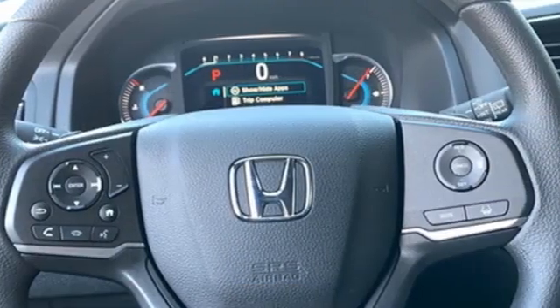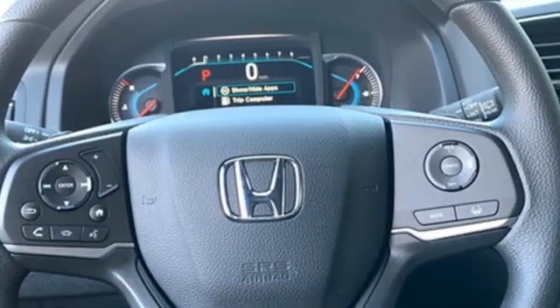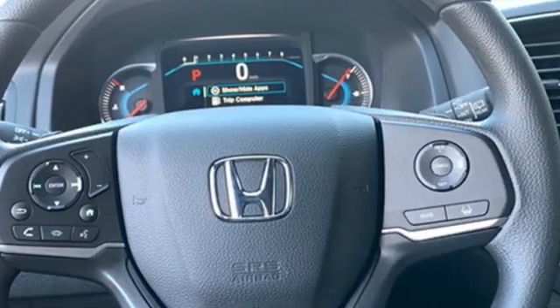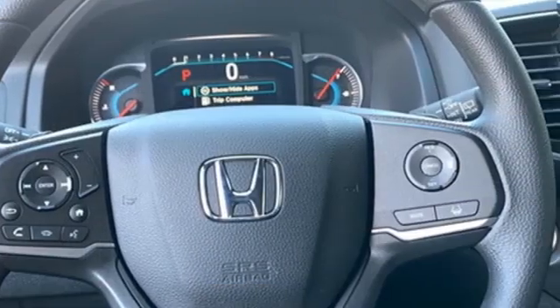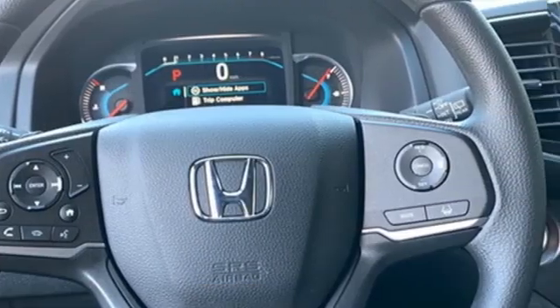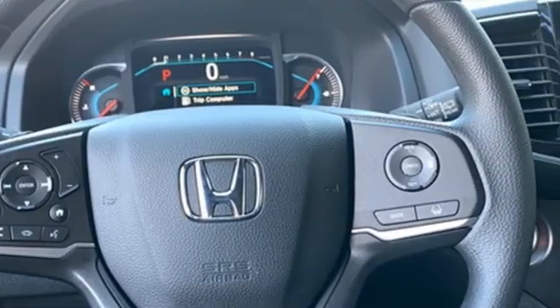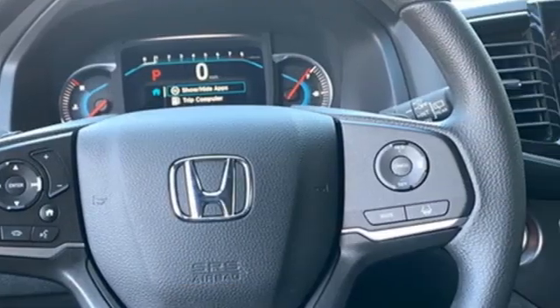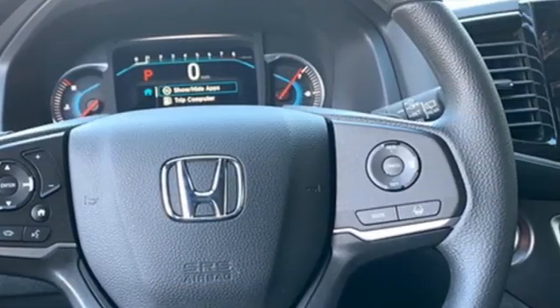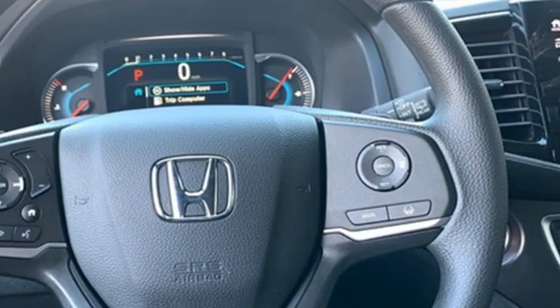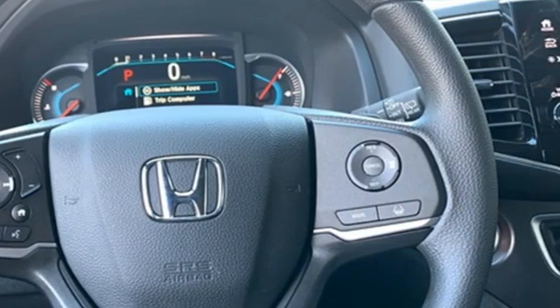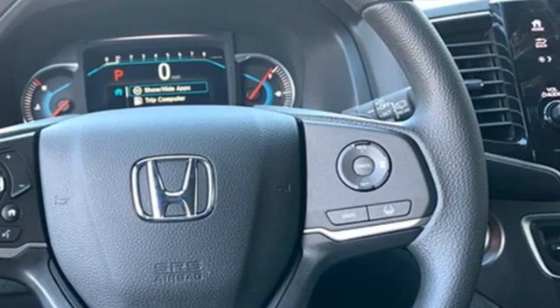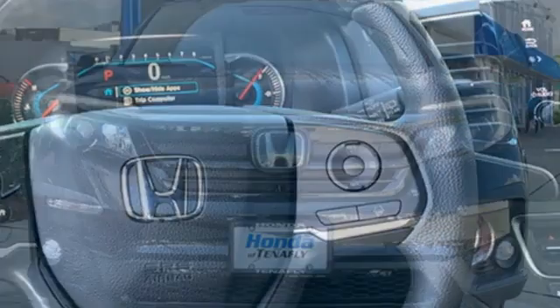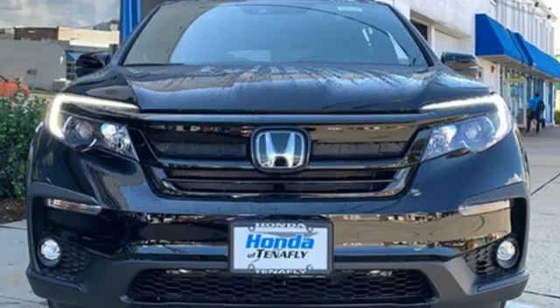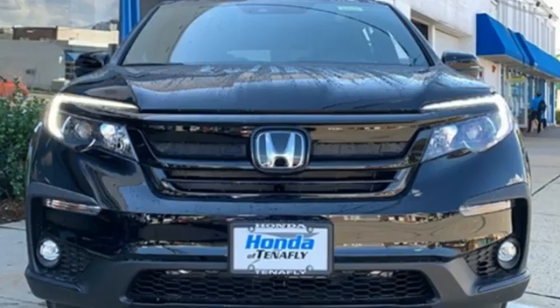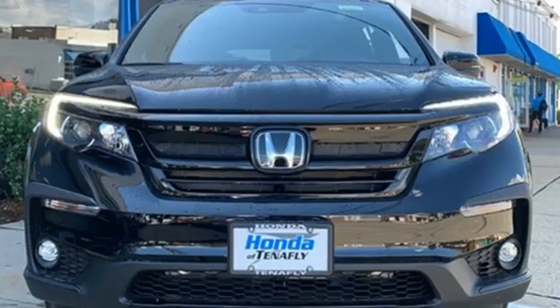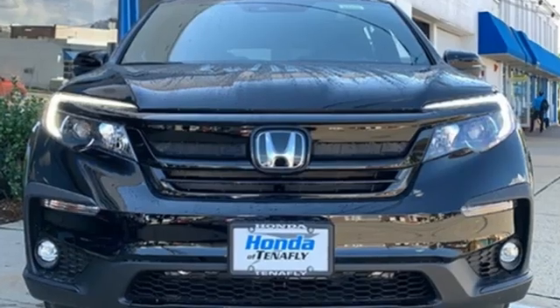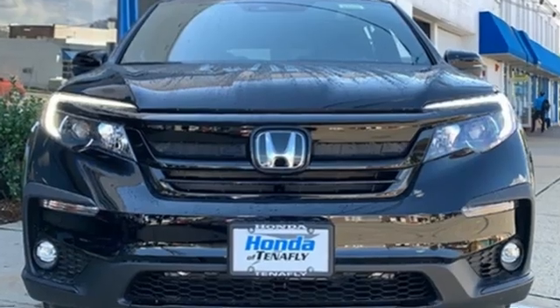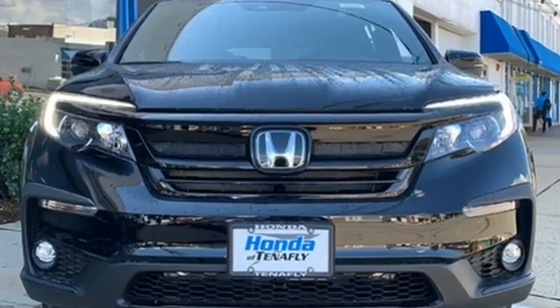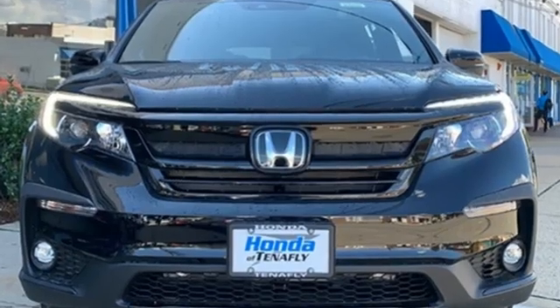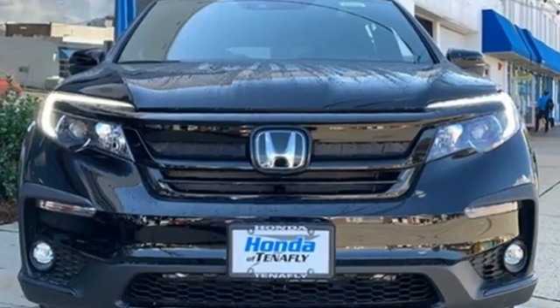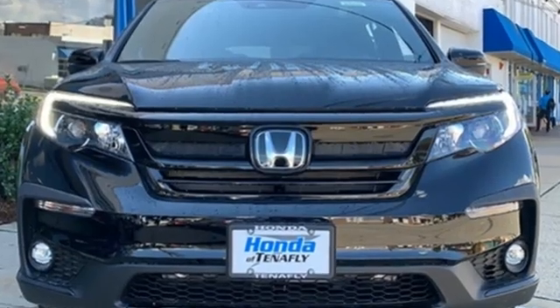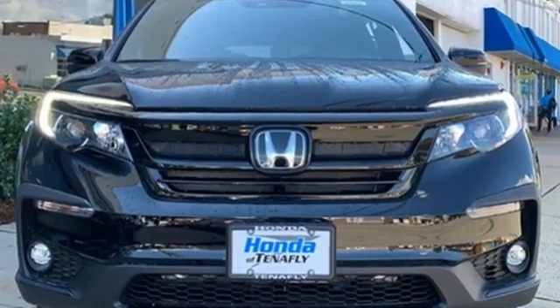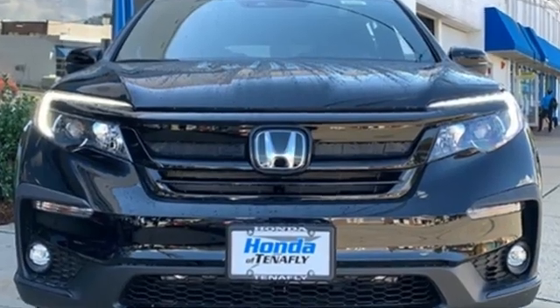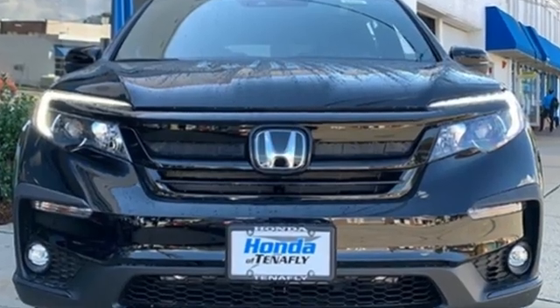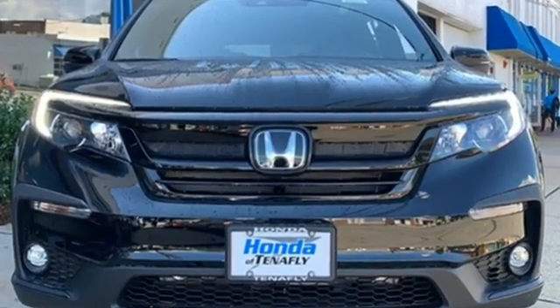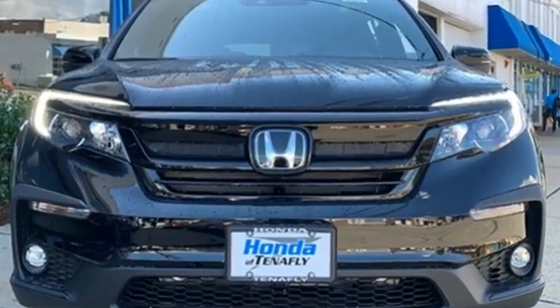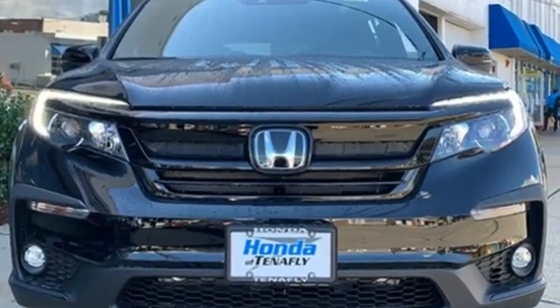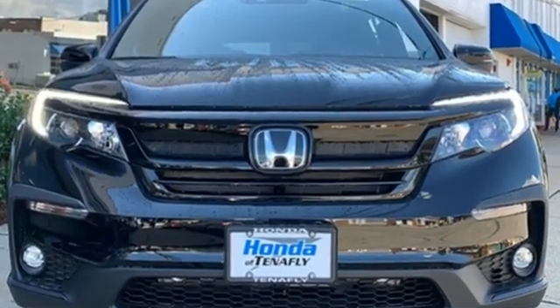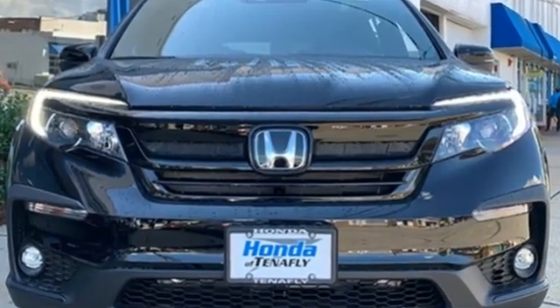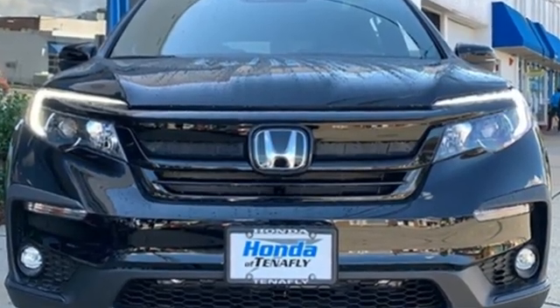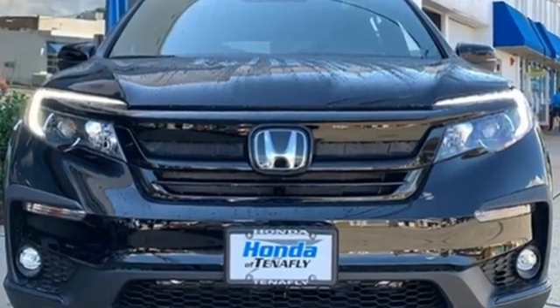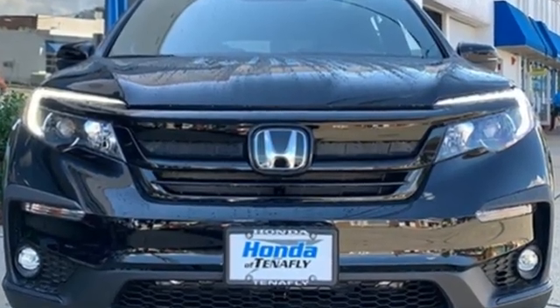Honda's created some of the most admired vehicles on the planet. Stop in for a test drive and make it yours today.